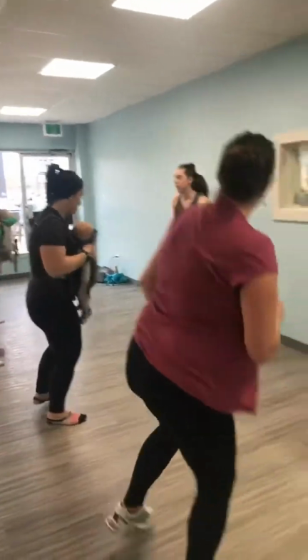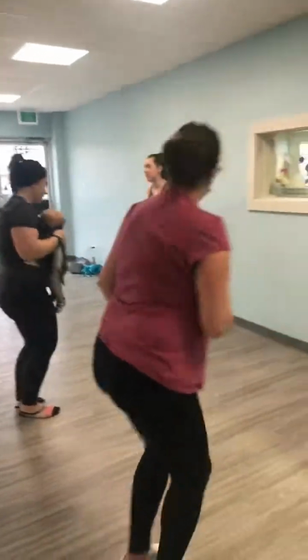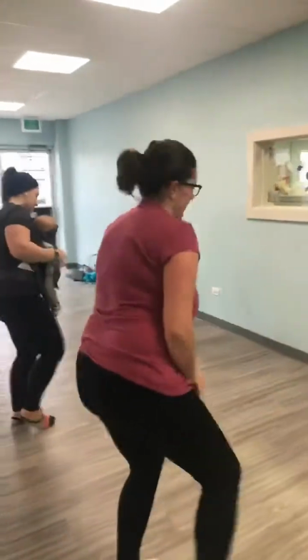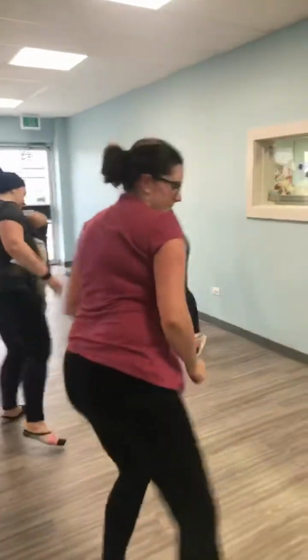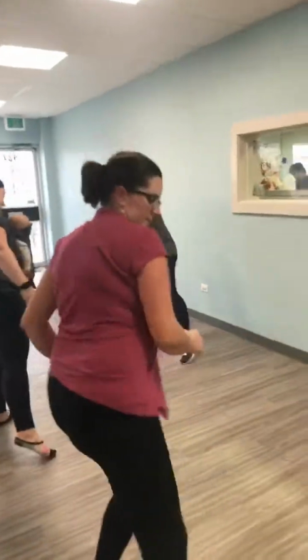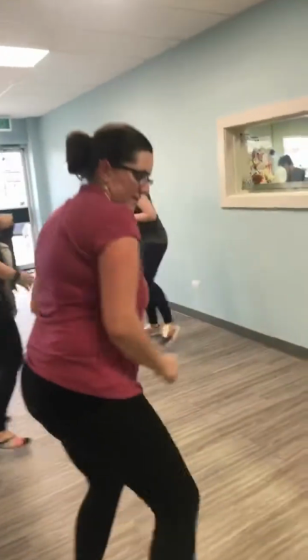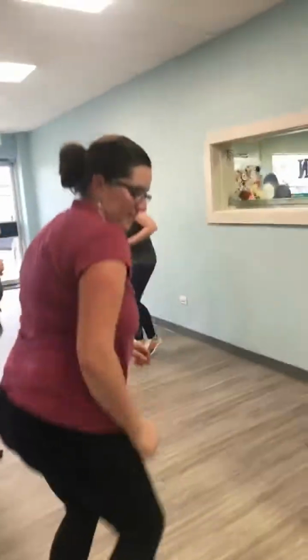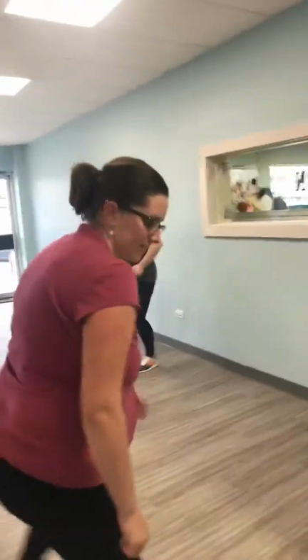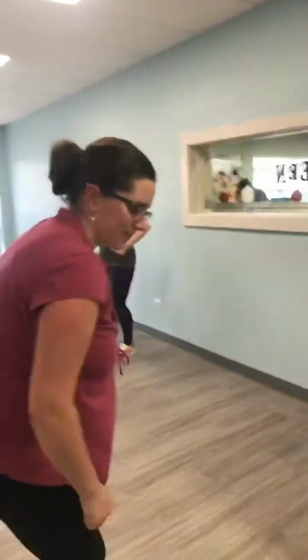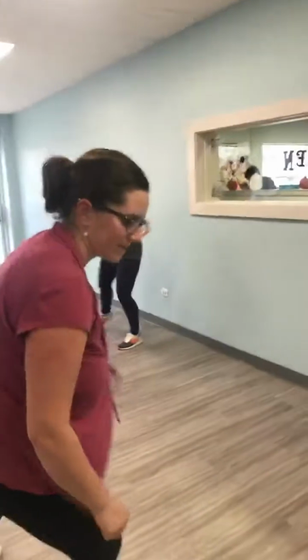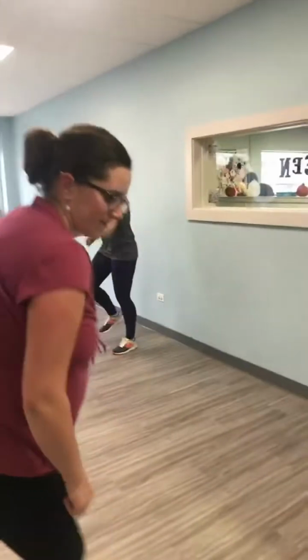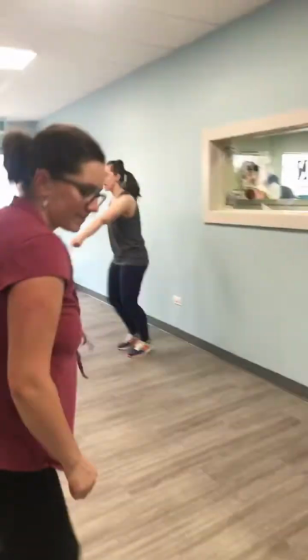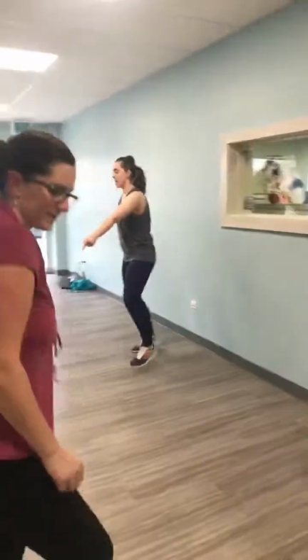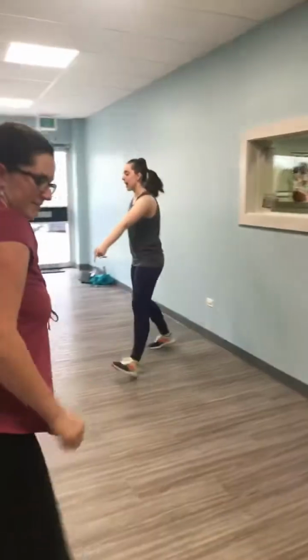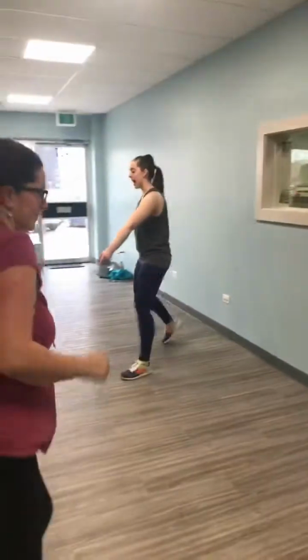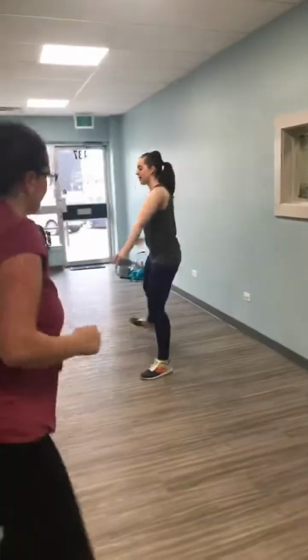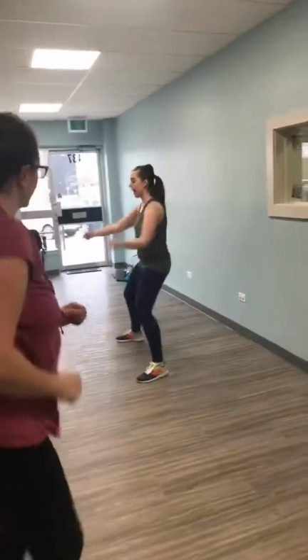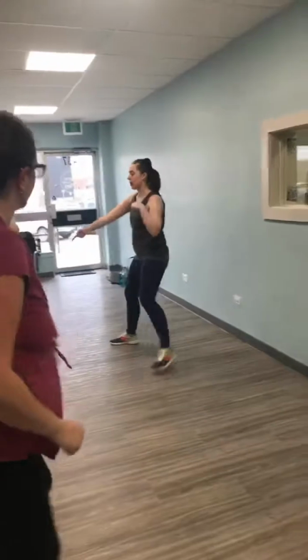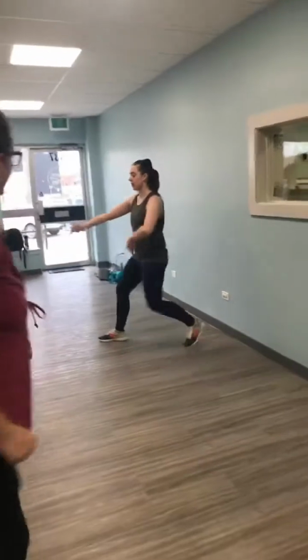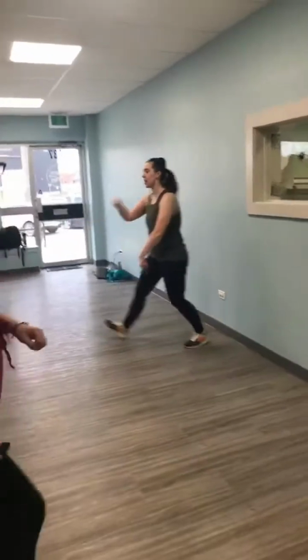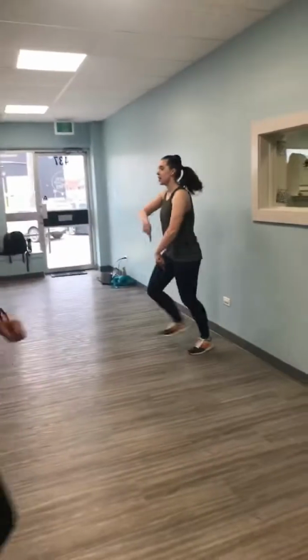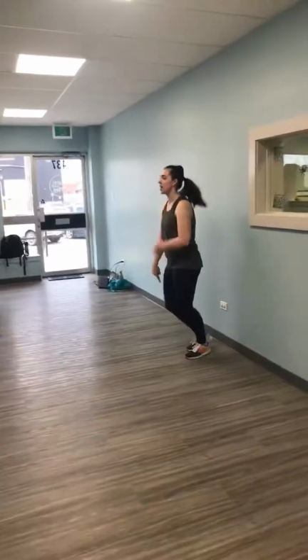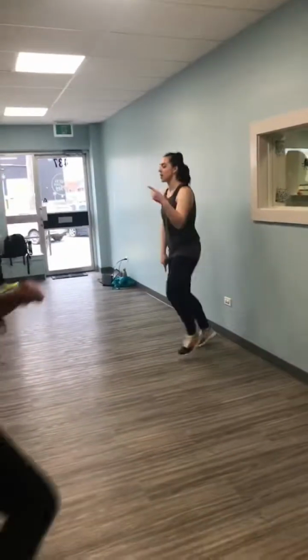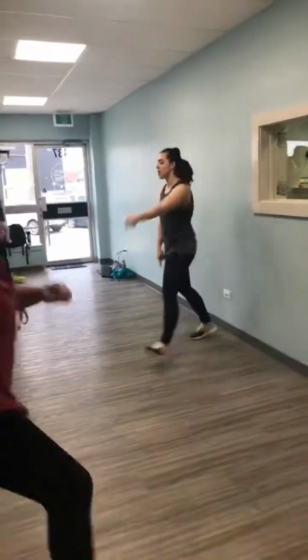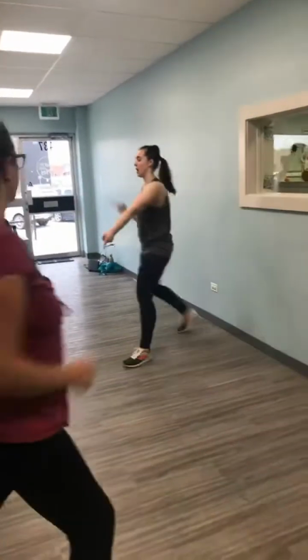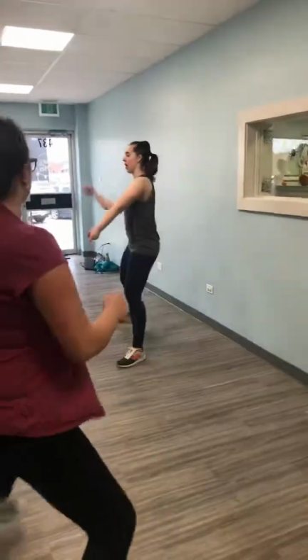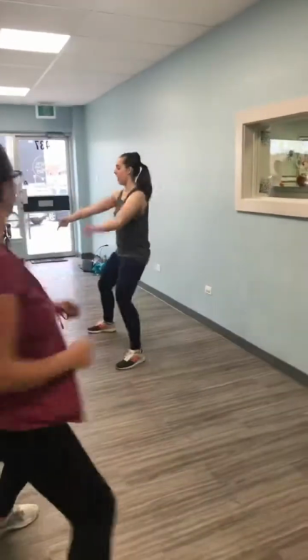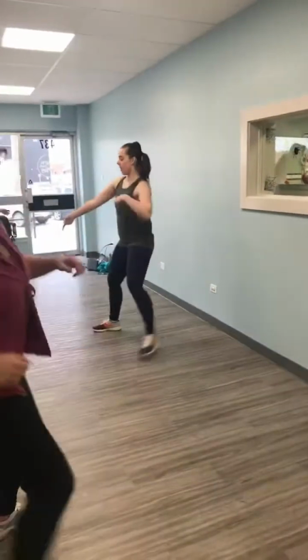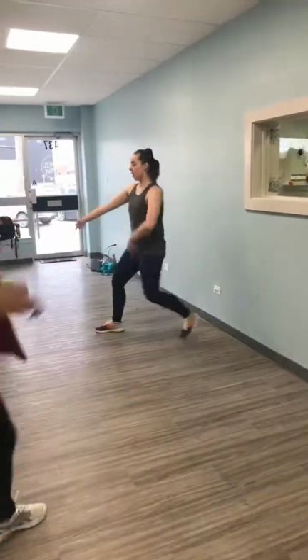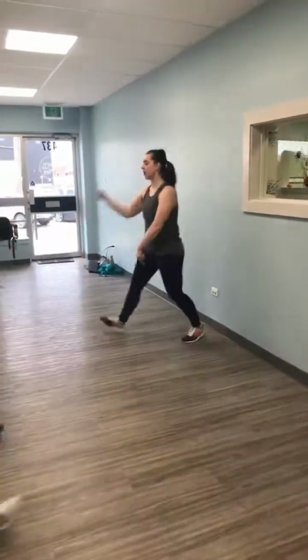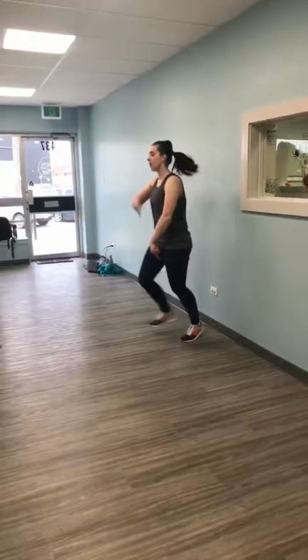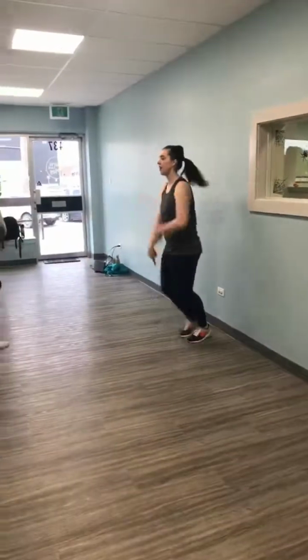Give me out, out, in, in. Out, out, in, in. There you go.